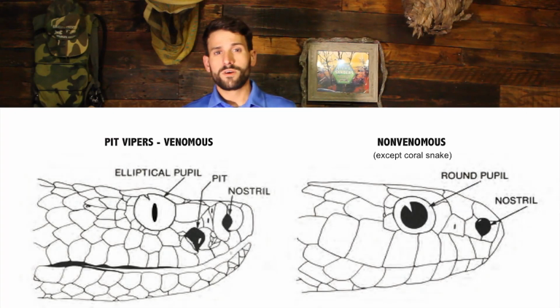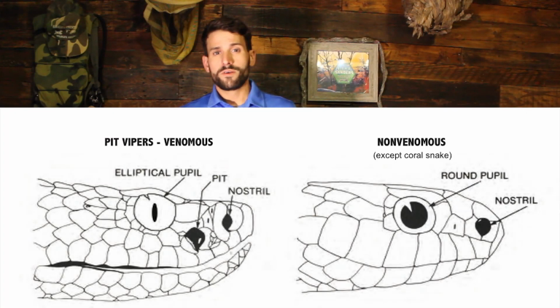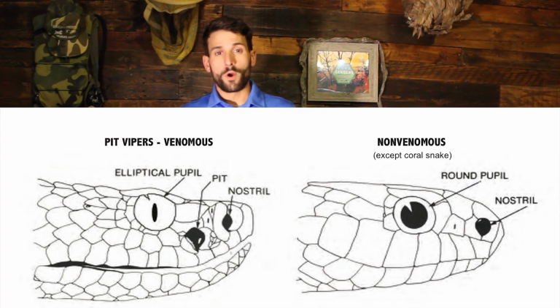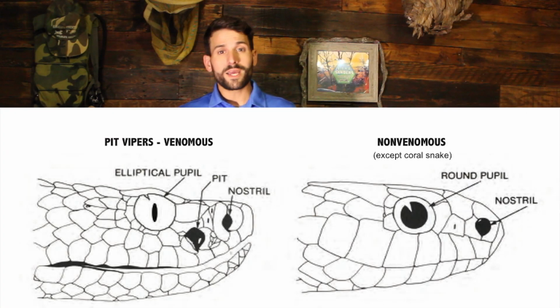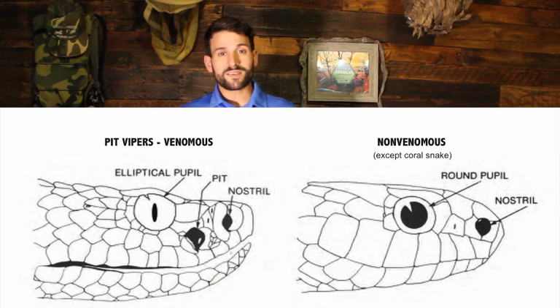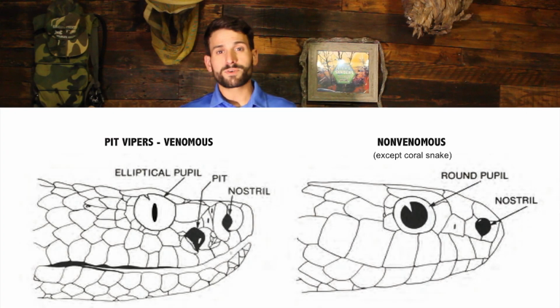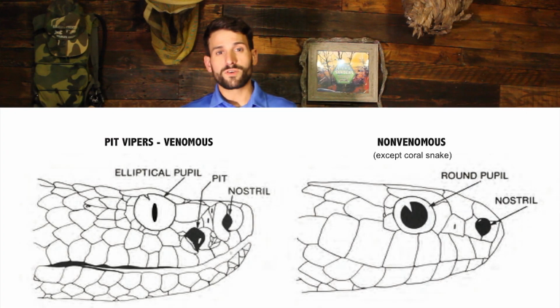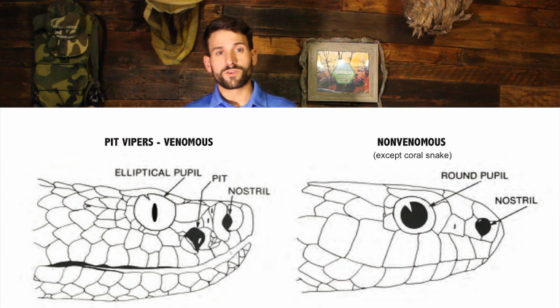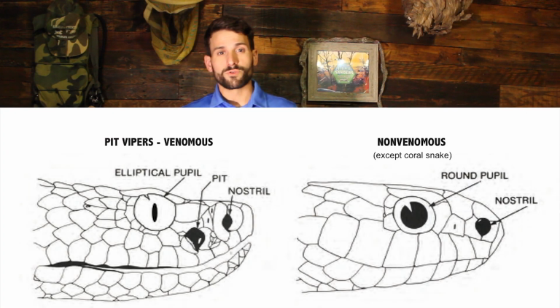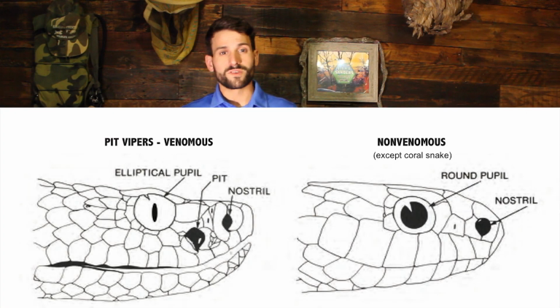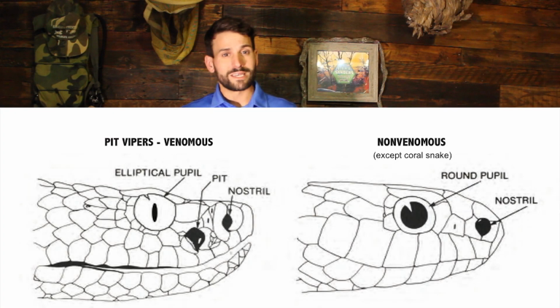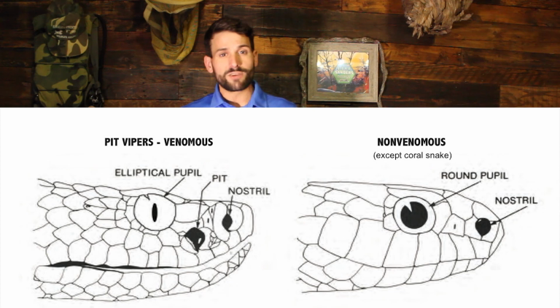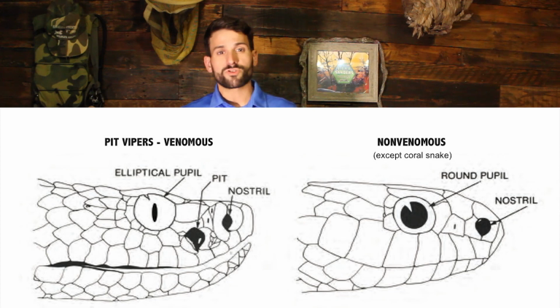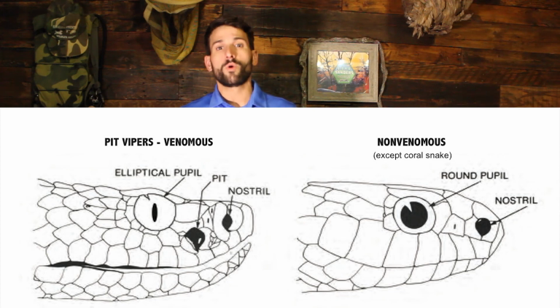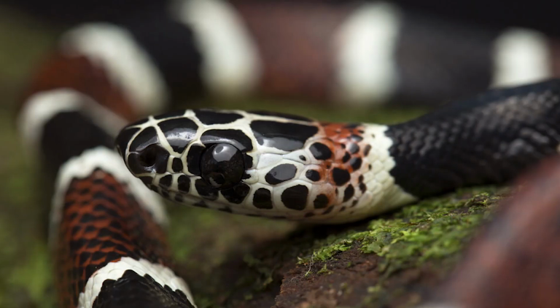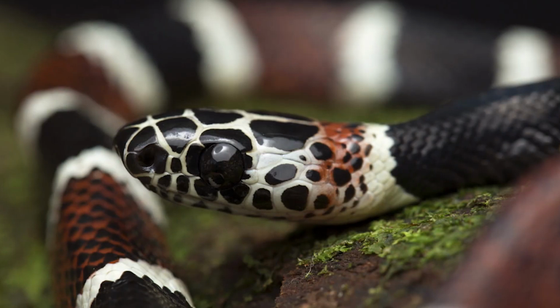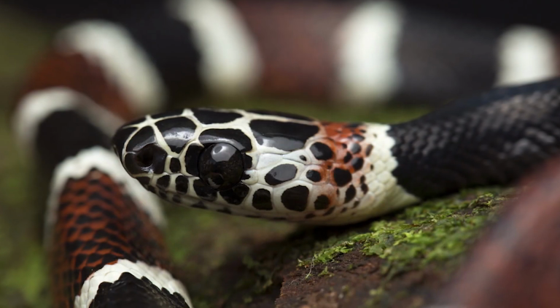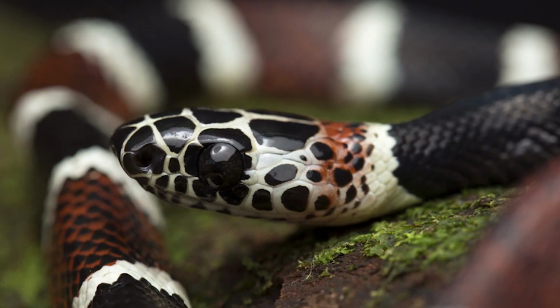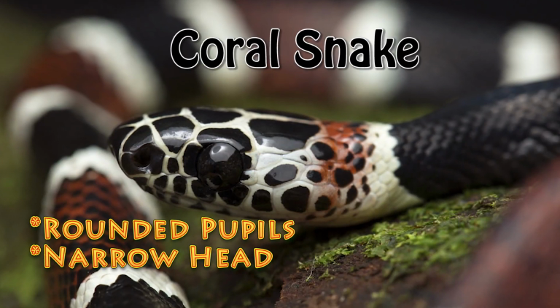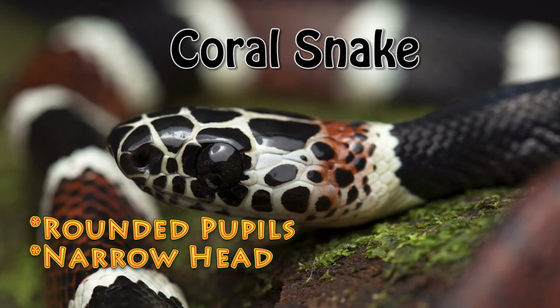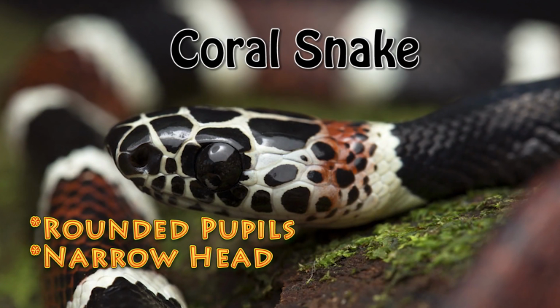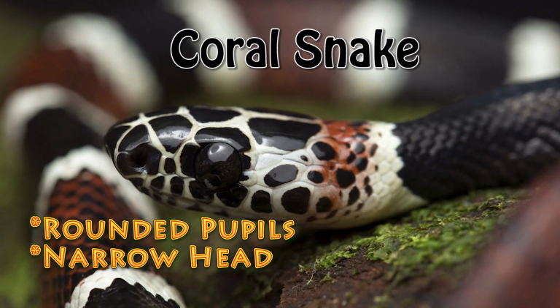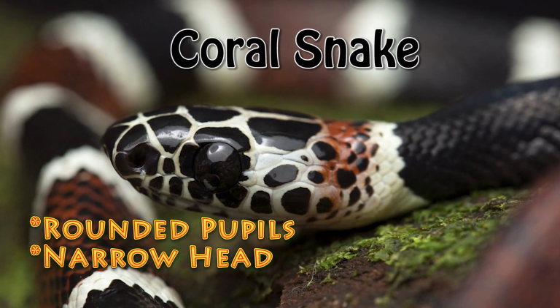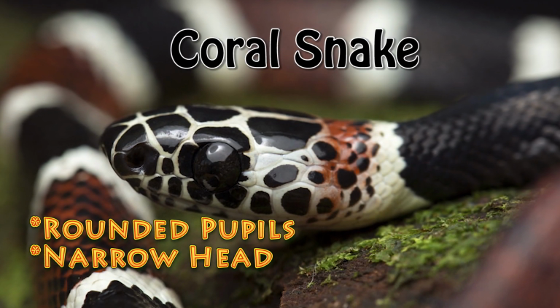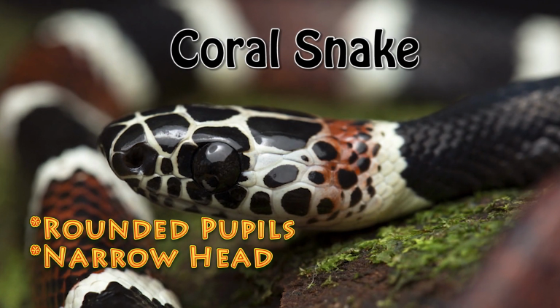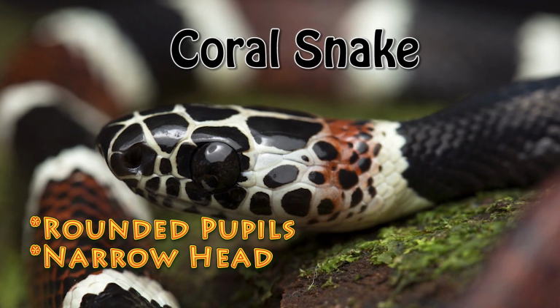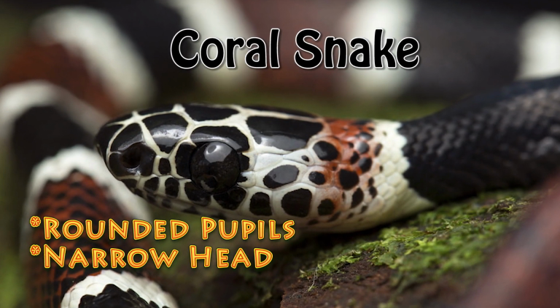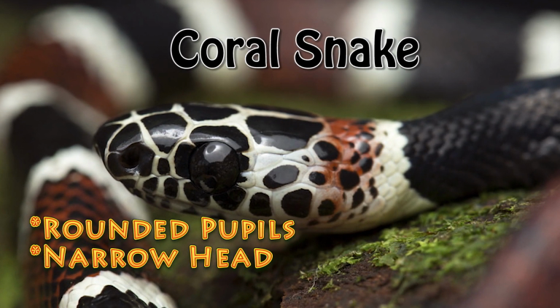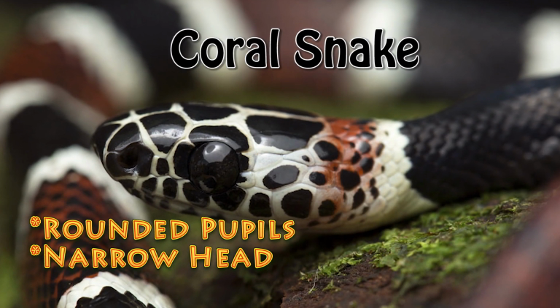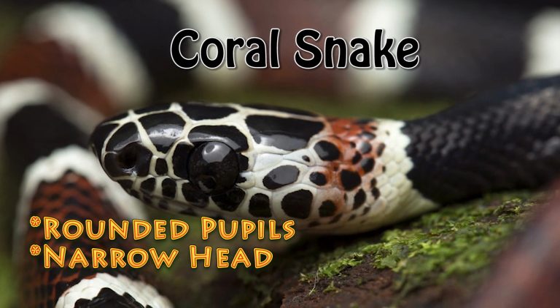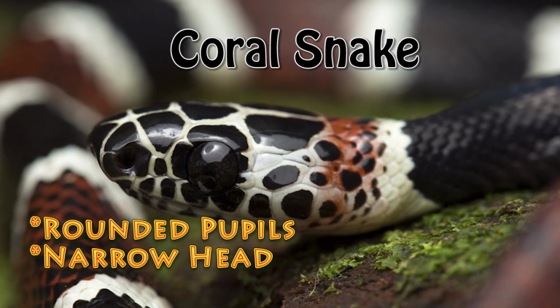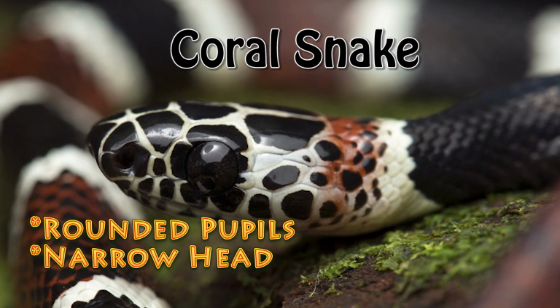The only exception to these rules is the dangerous coral snake. Coral snakes have rounded eyes with a narrow head.